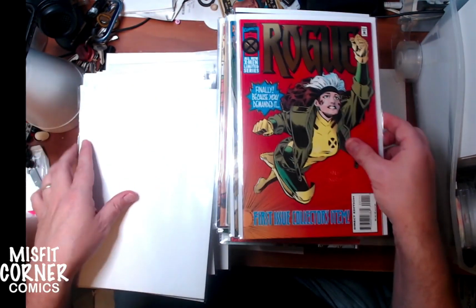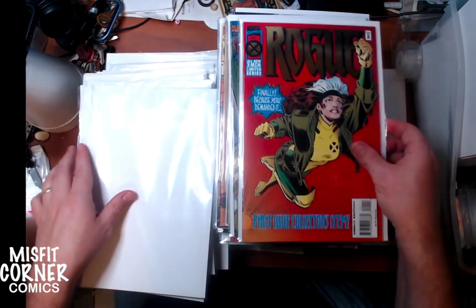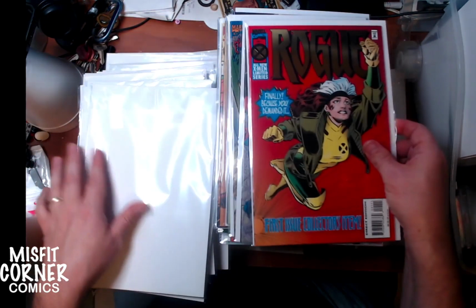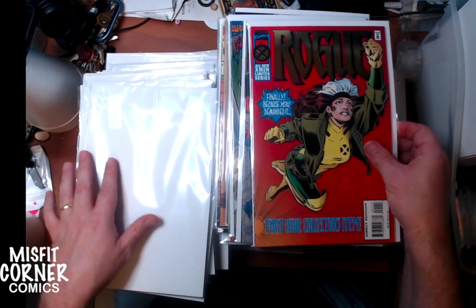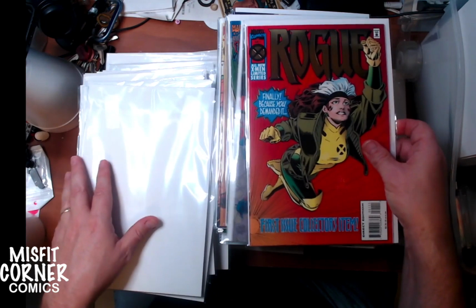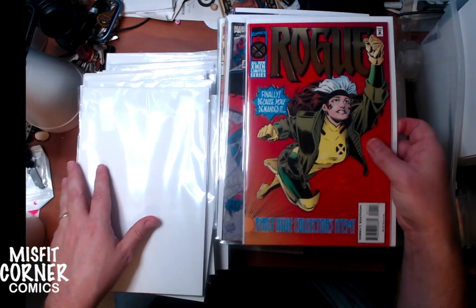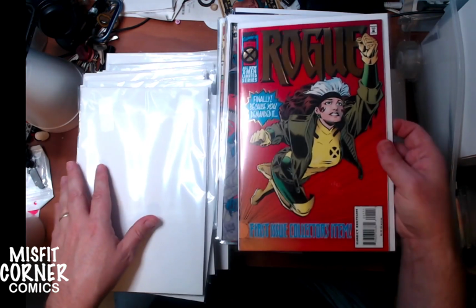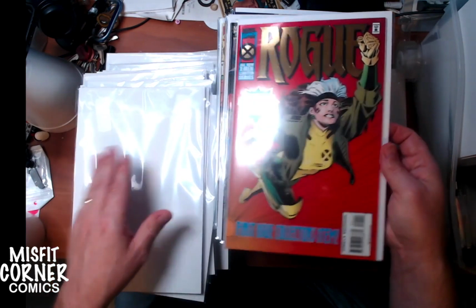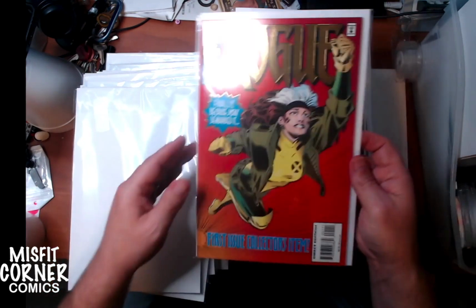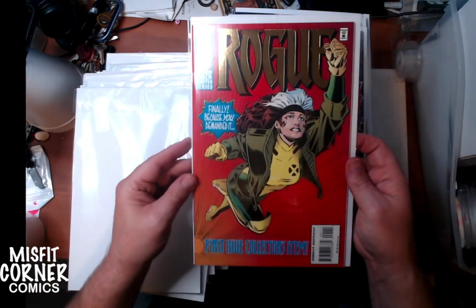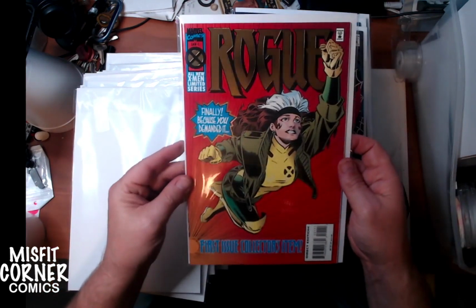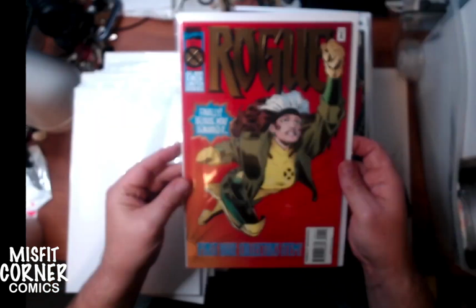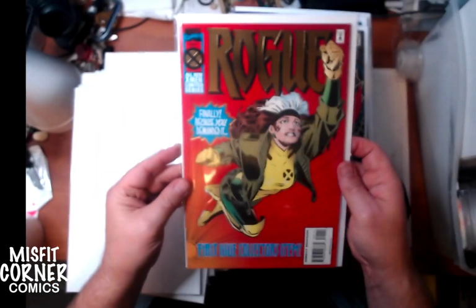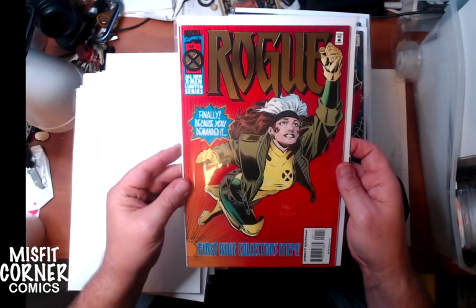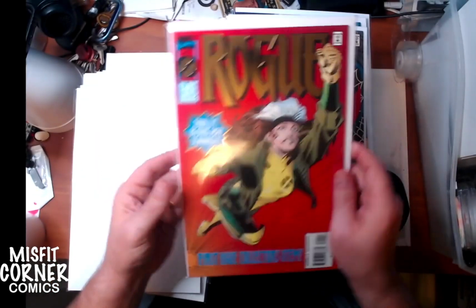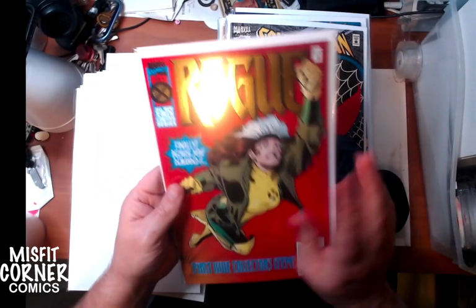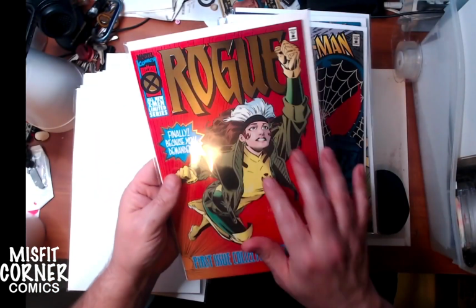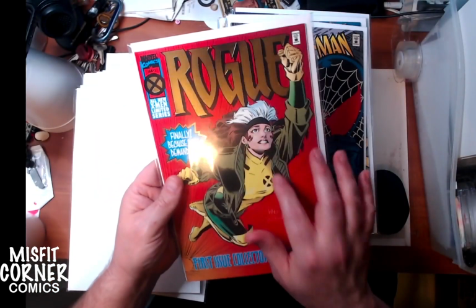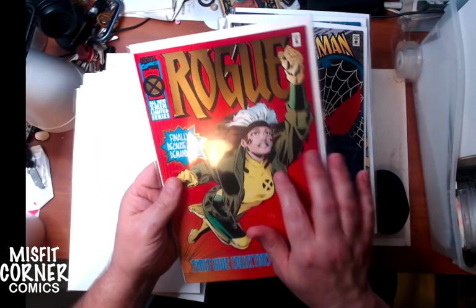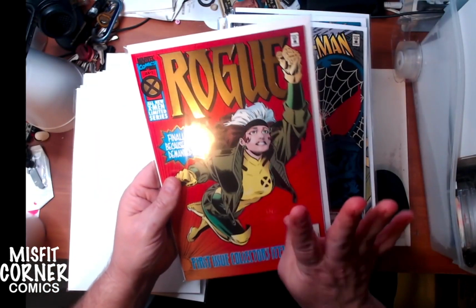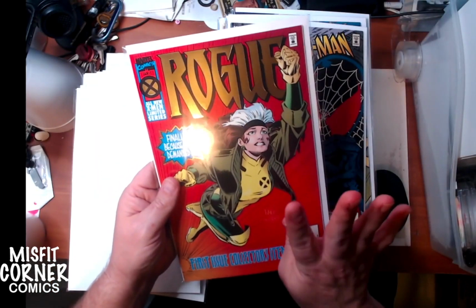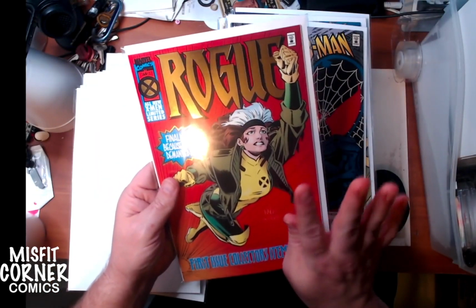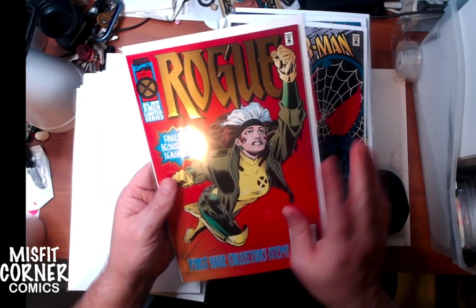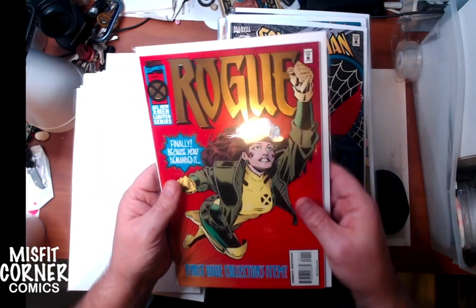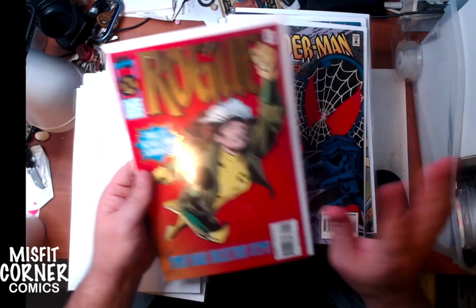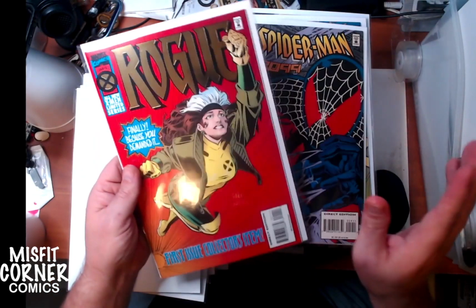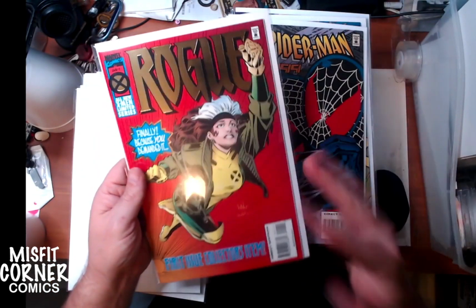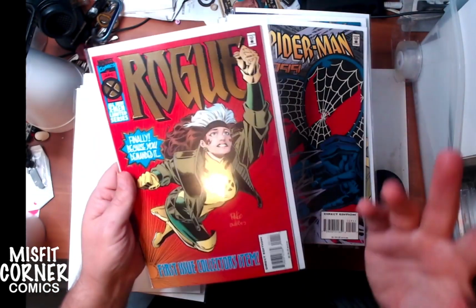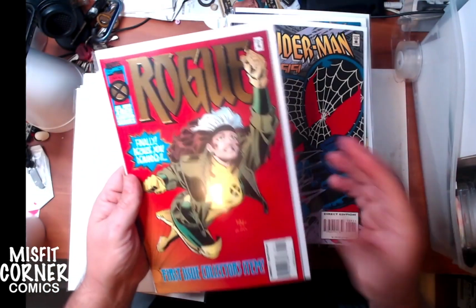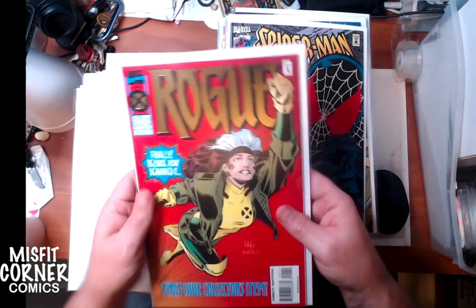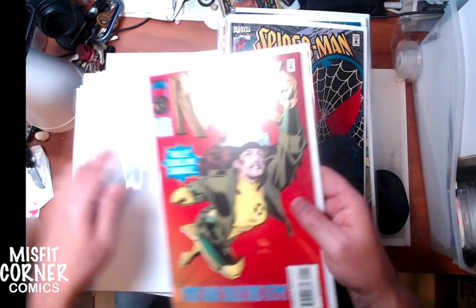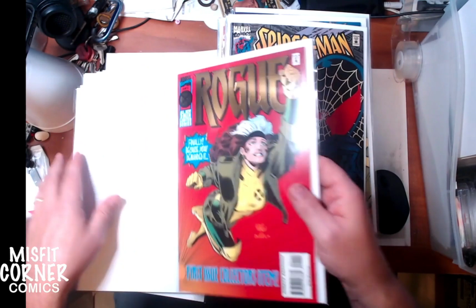From the limited series, it's Rogue number 1. I believe I have all four of these, so if I do, that'll get bundled as well.